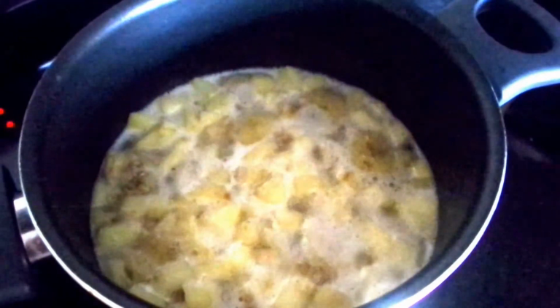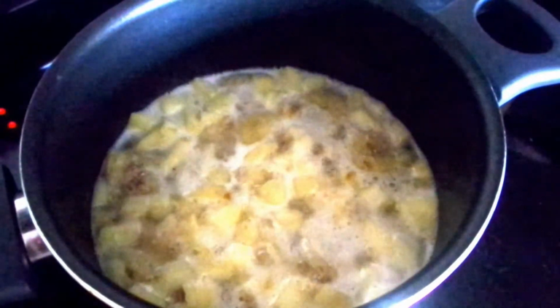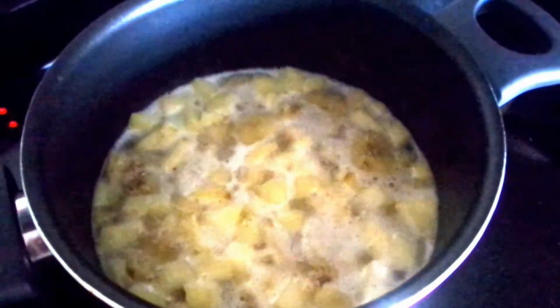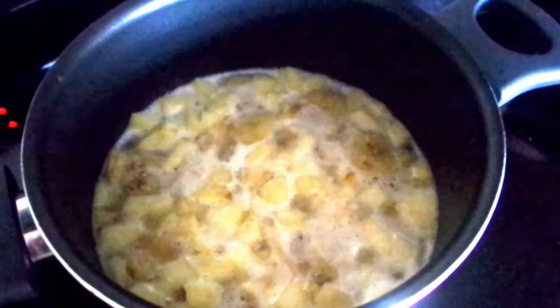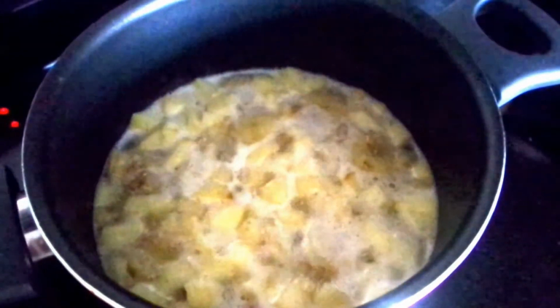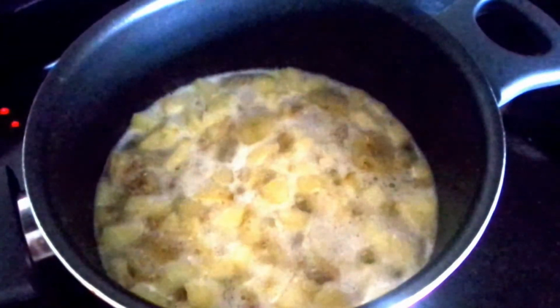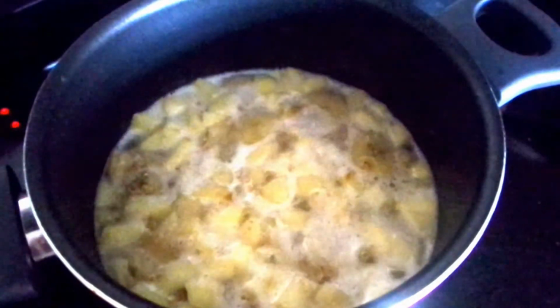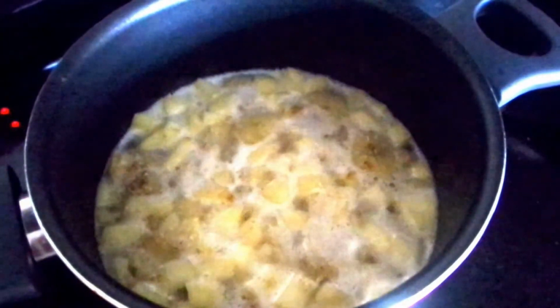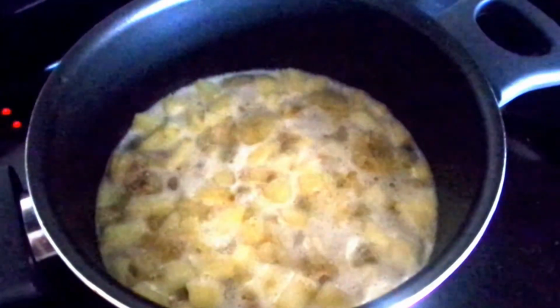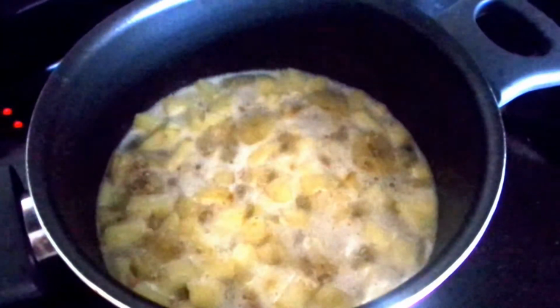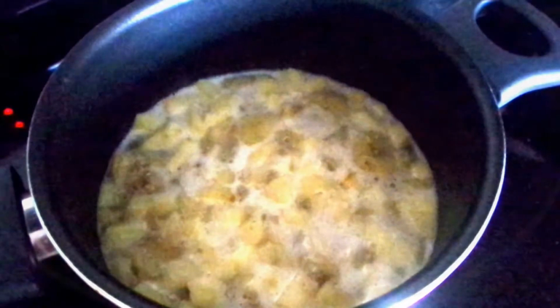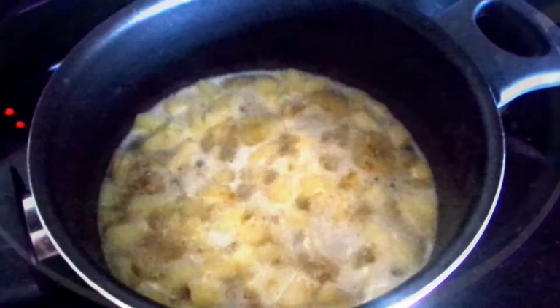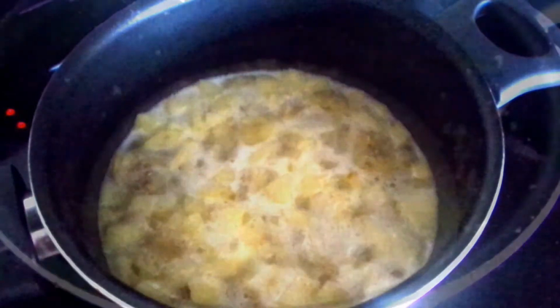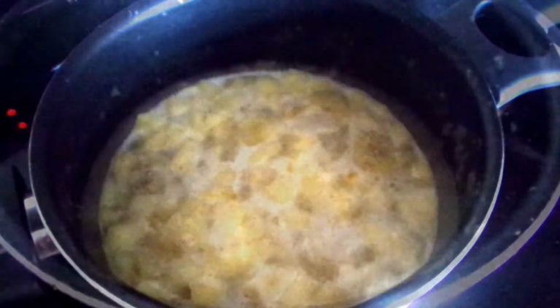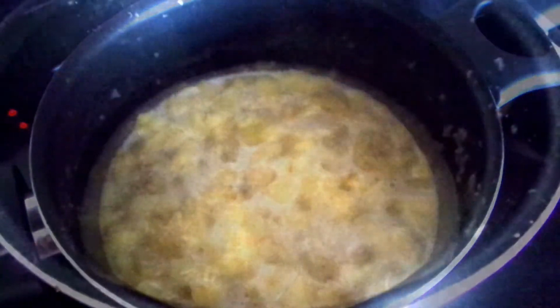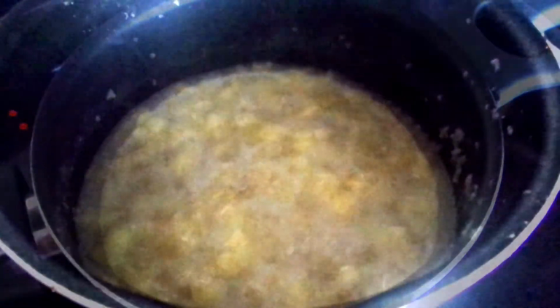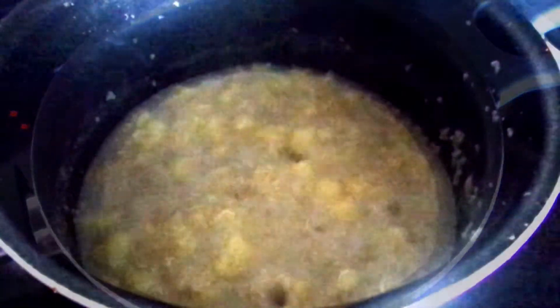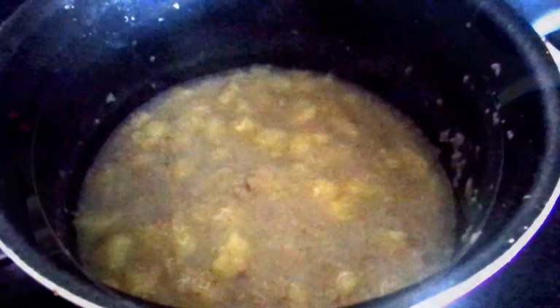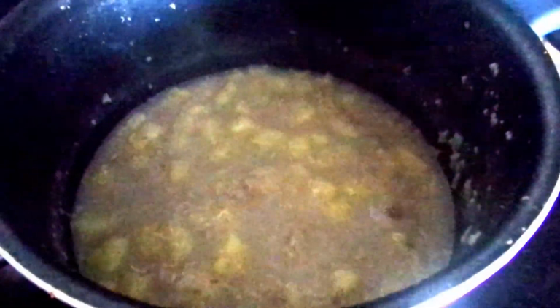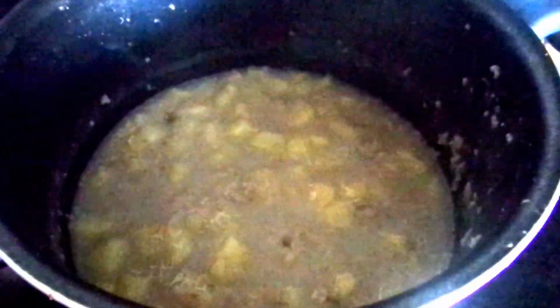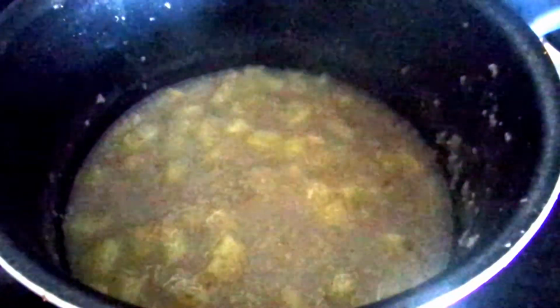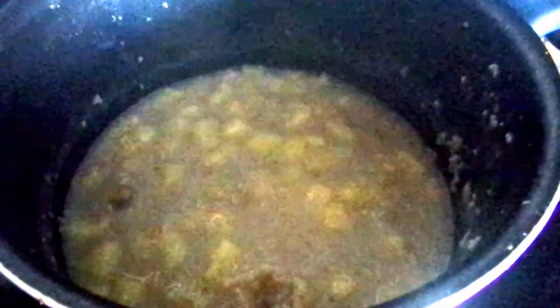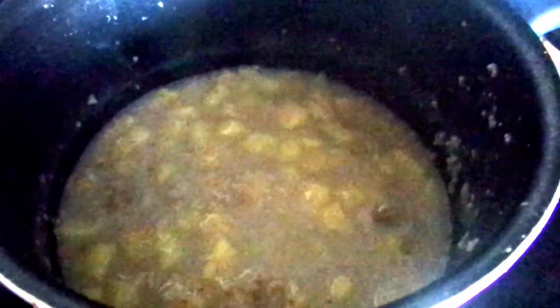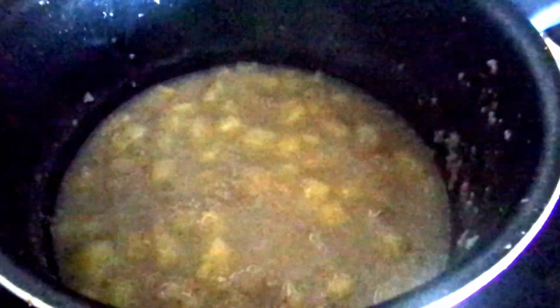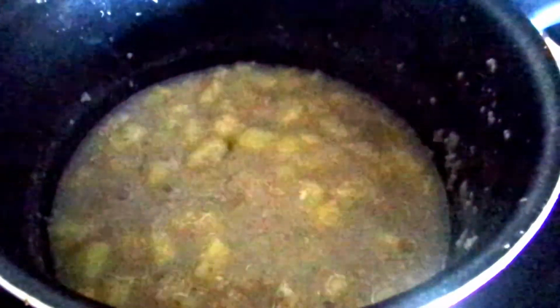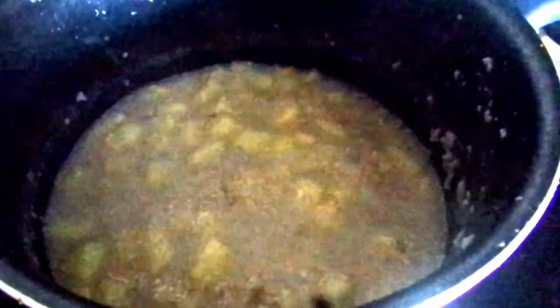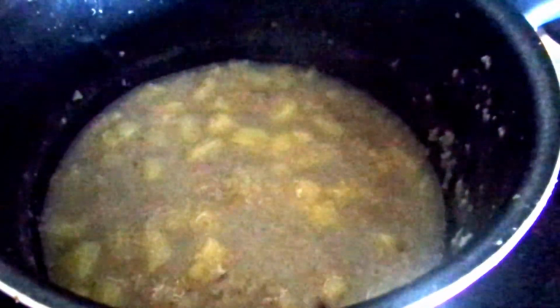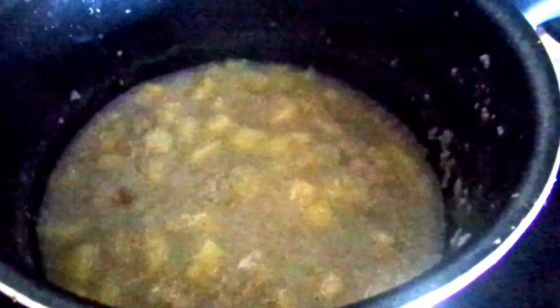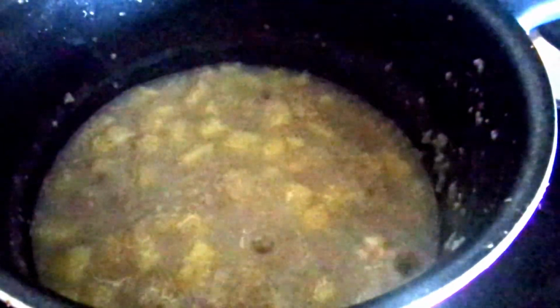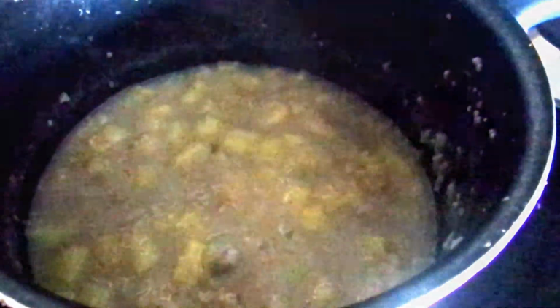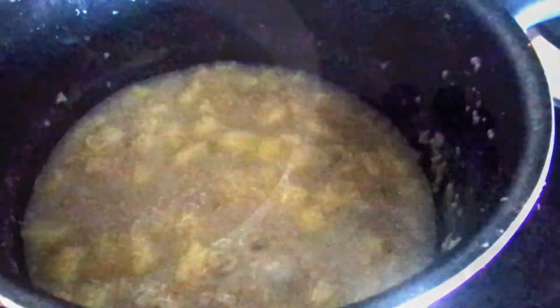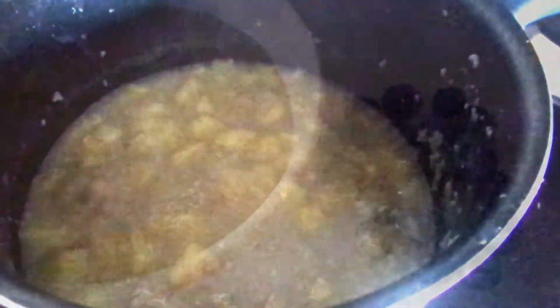I've turned the heat to low. You can also put the top on at this point. After seven minutes, the oatmeal is ready — it's time to turn off the heat.